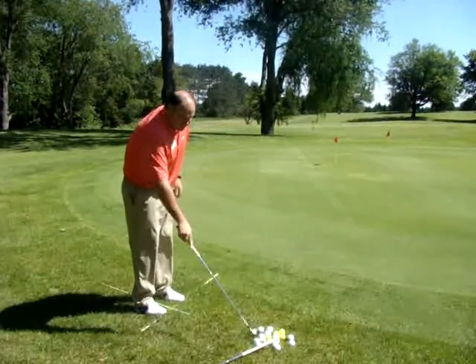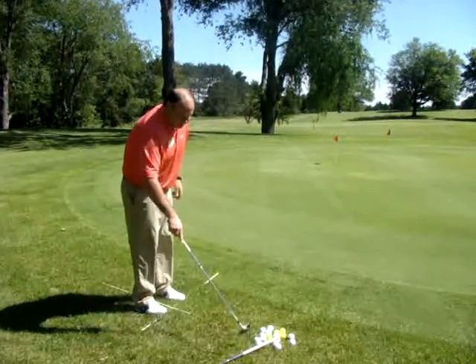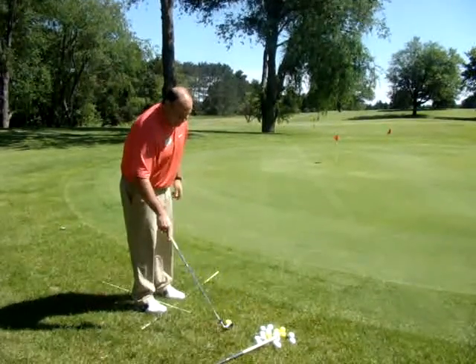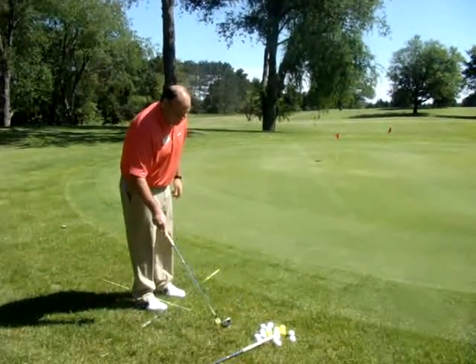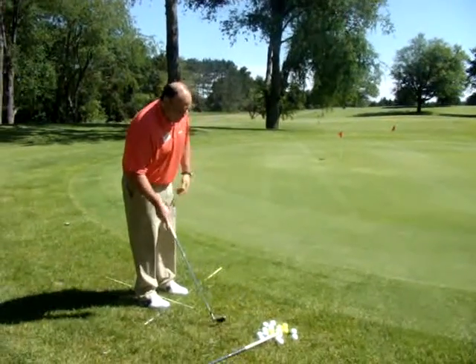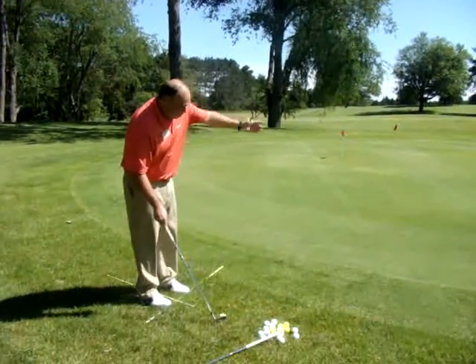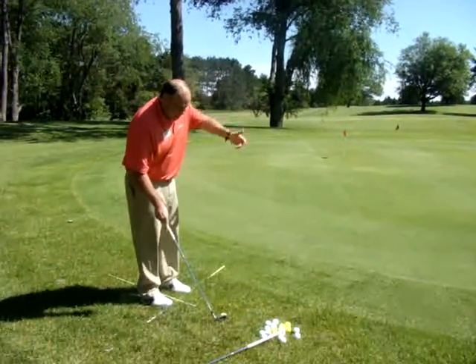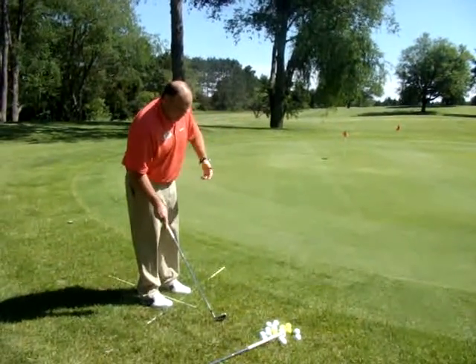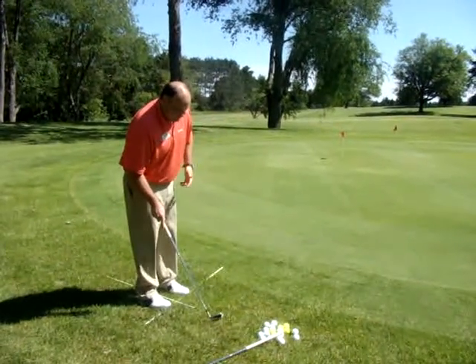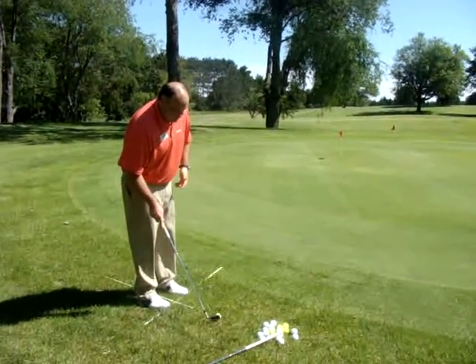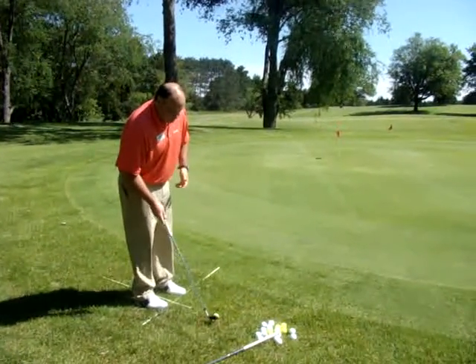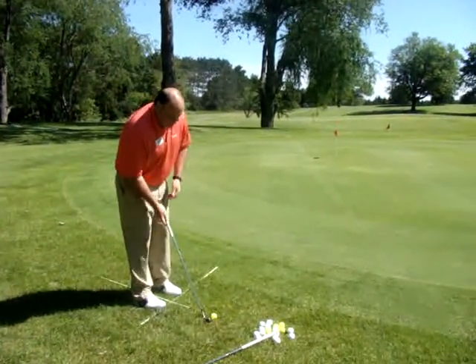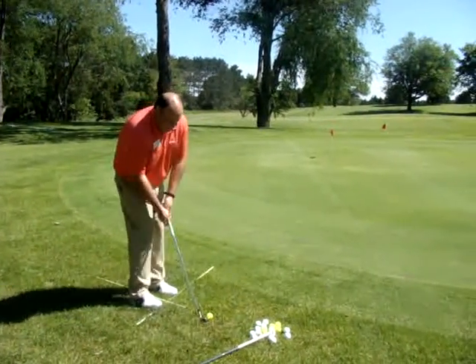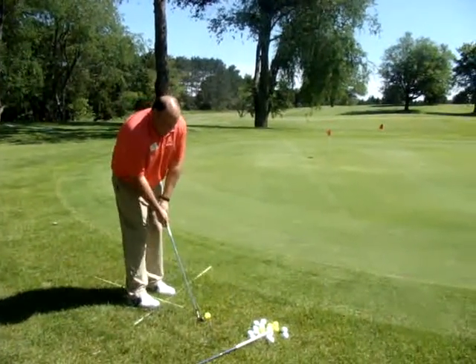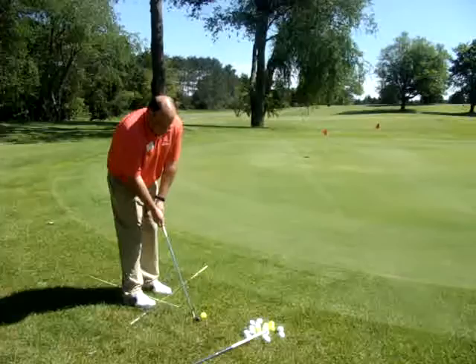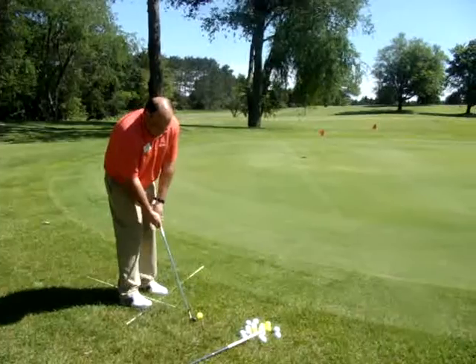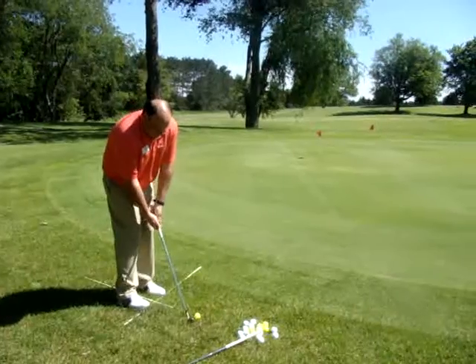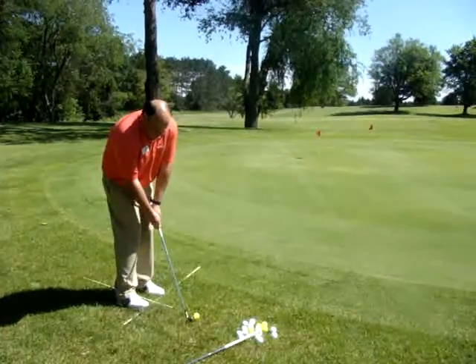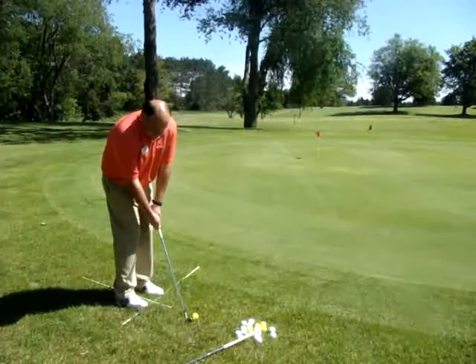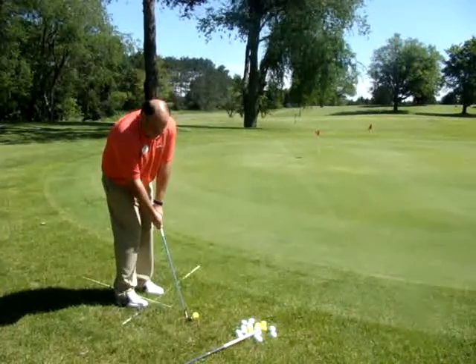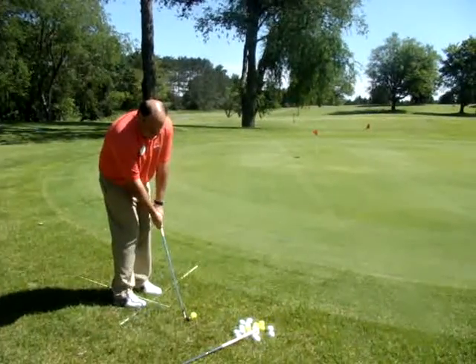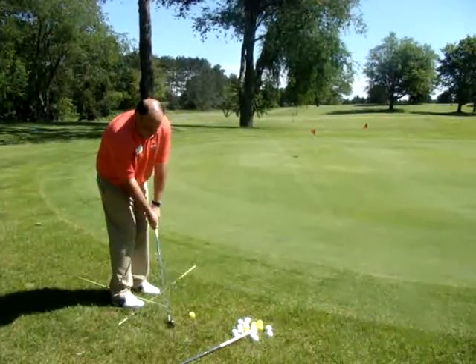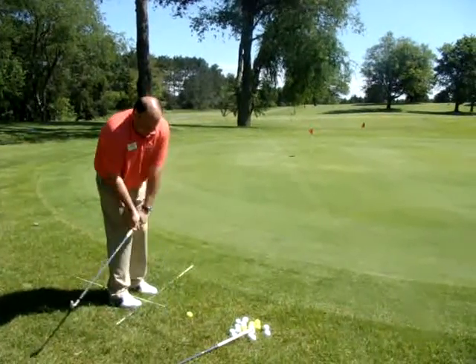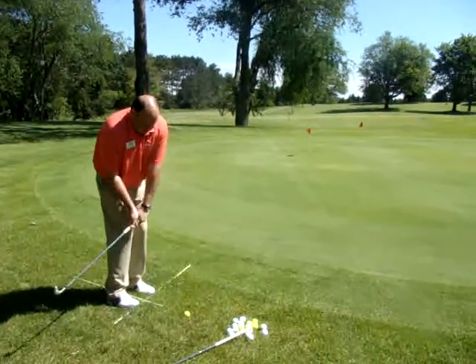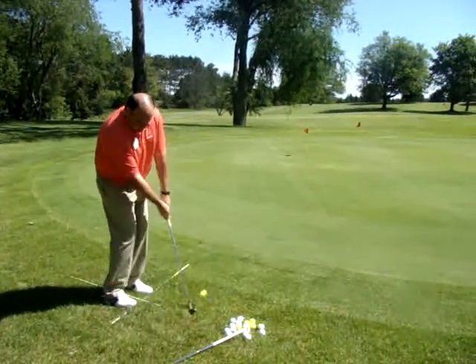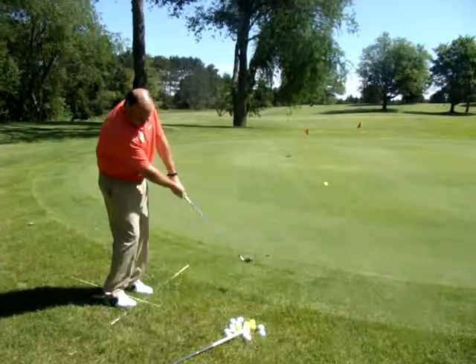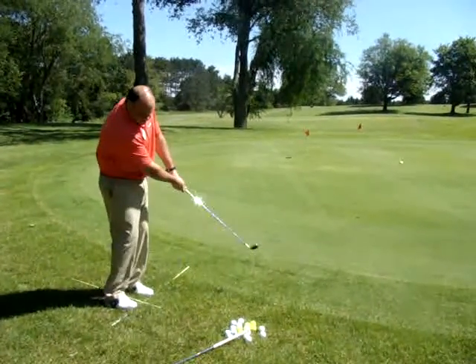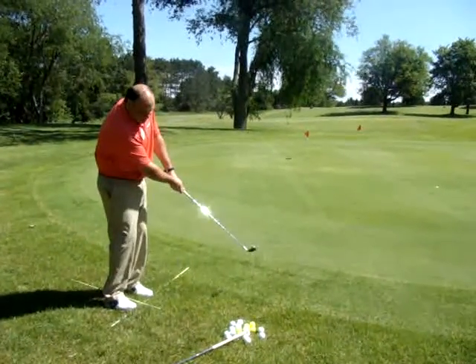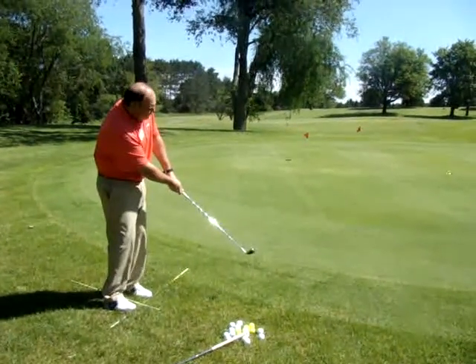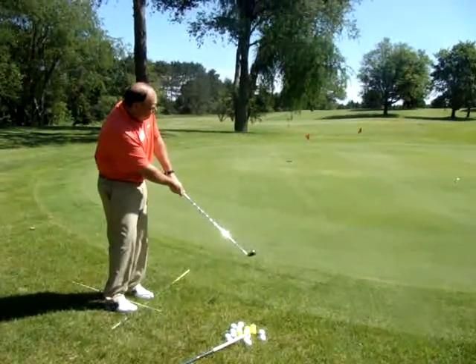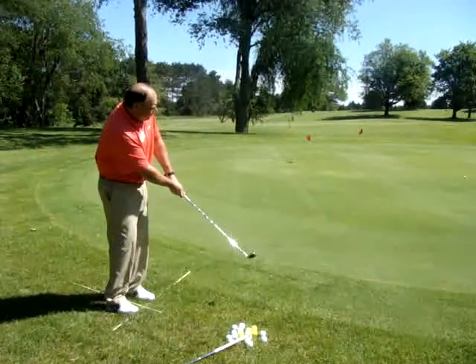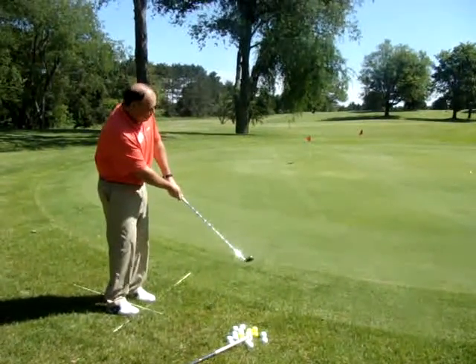This will be pitching — I'm getting the ball in the air. Hands a little forward, take it back, and follow through.